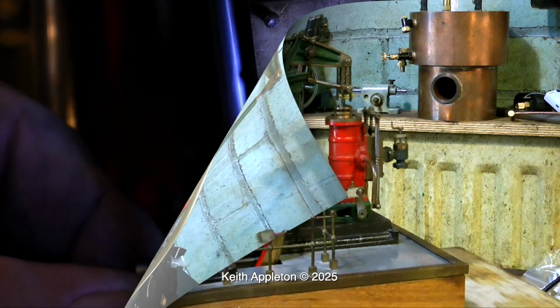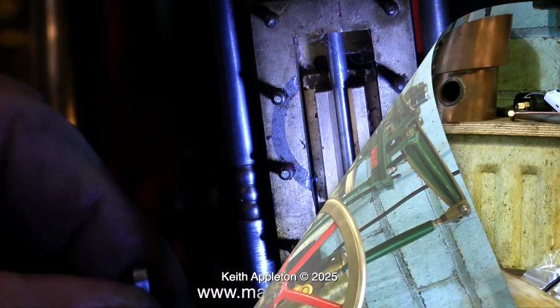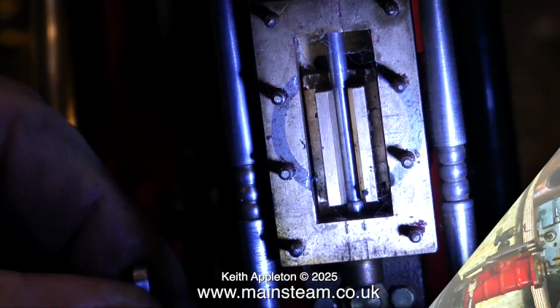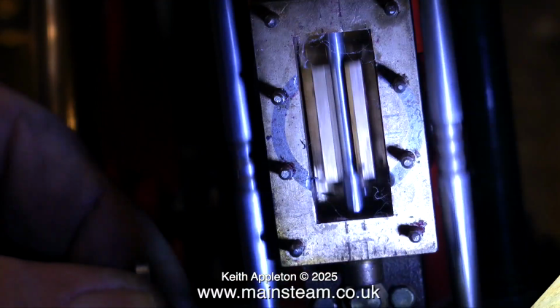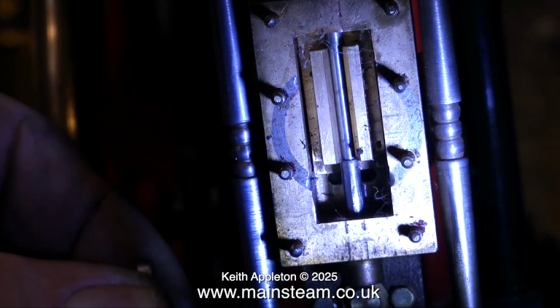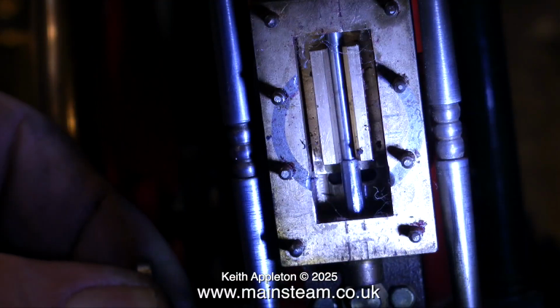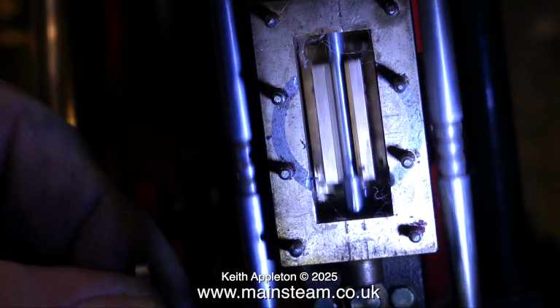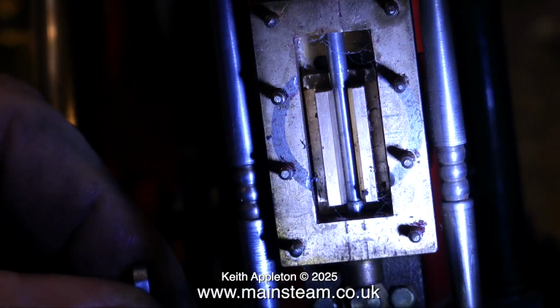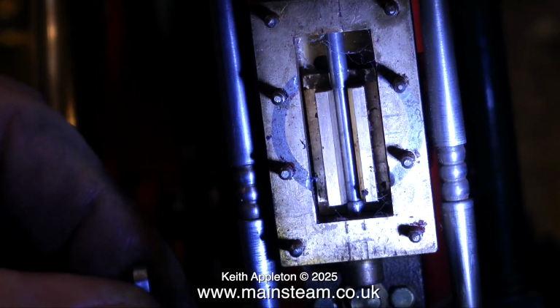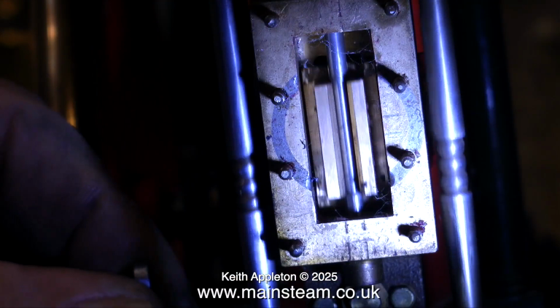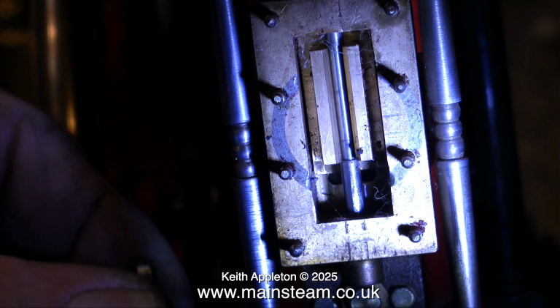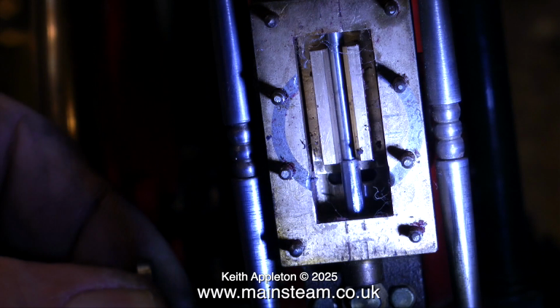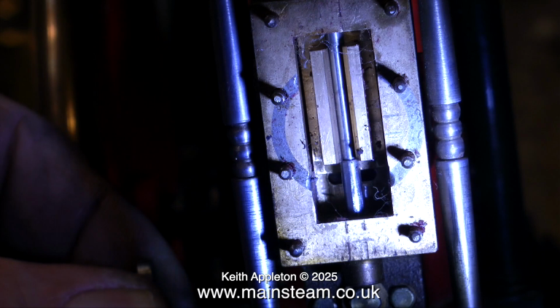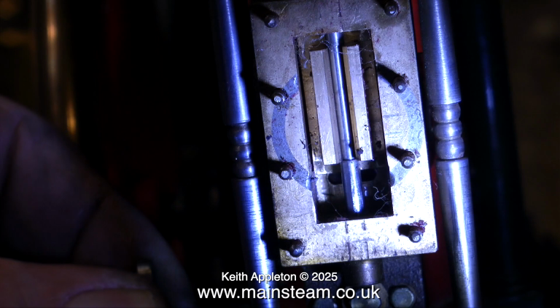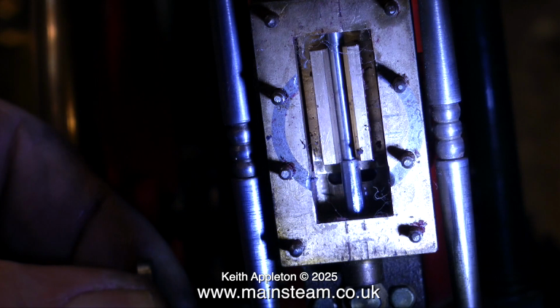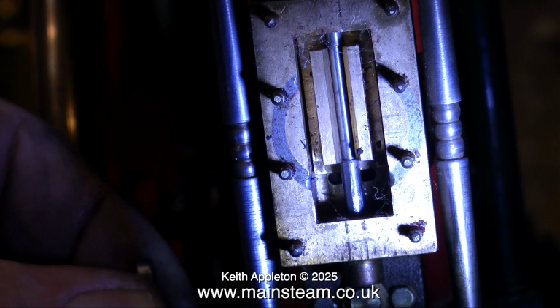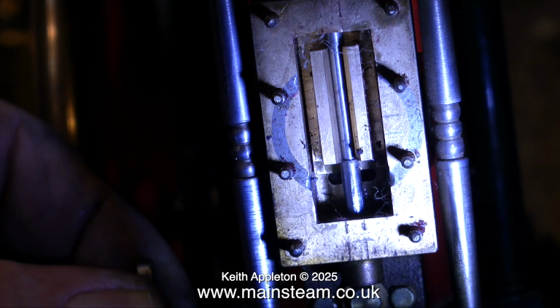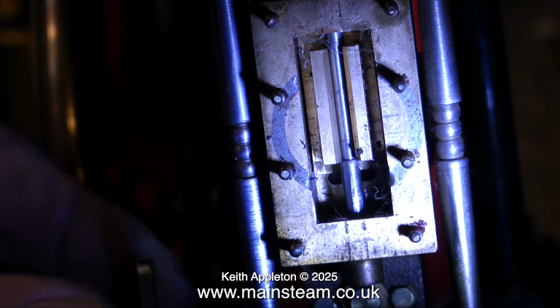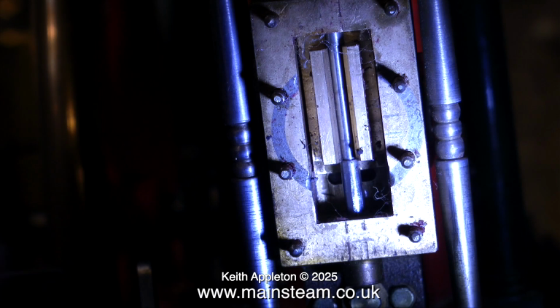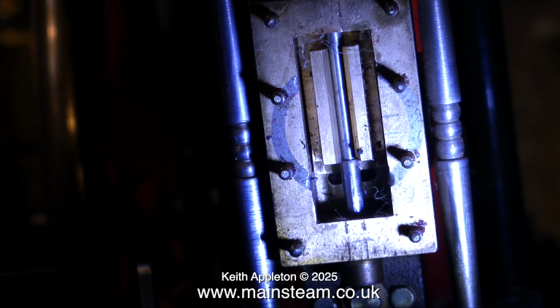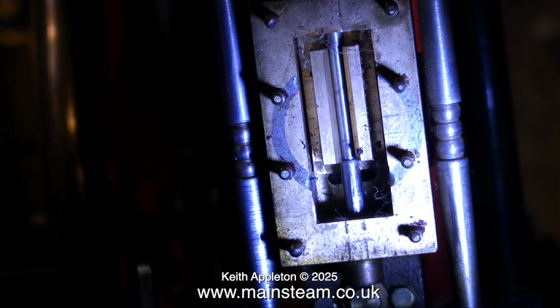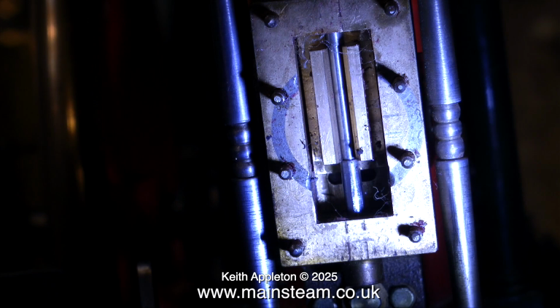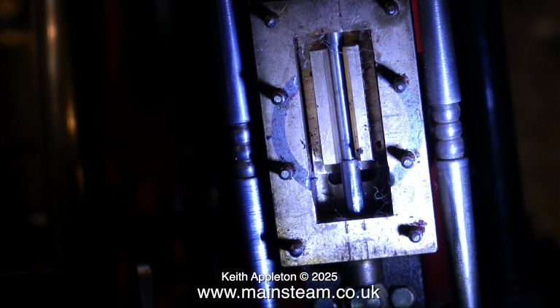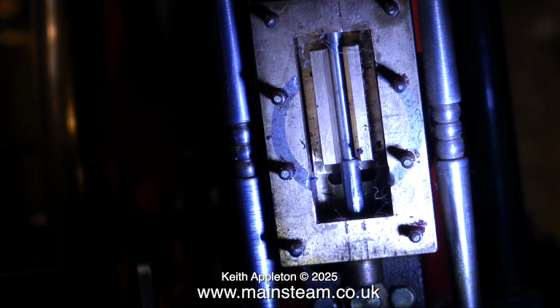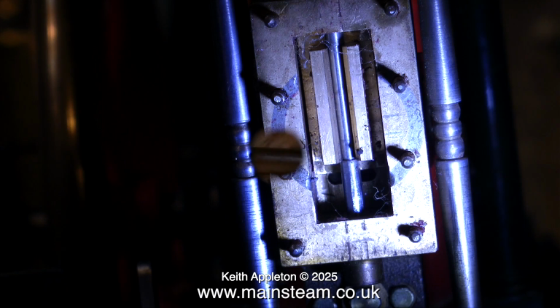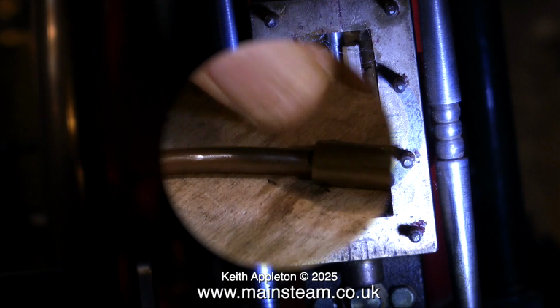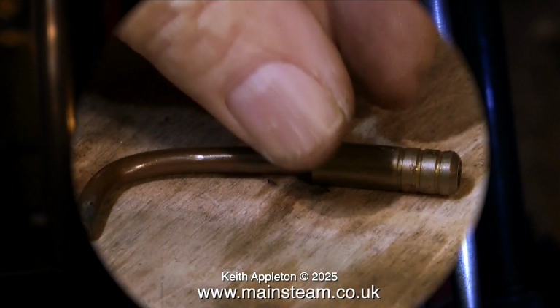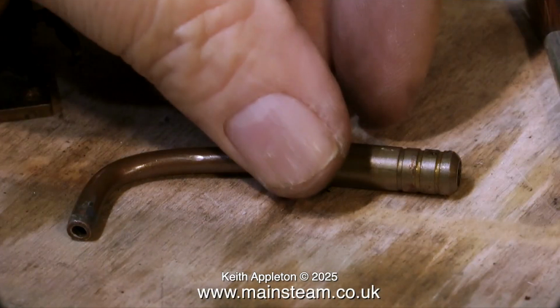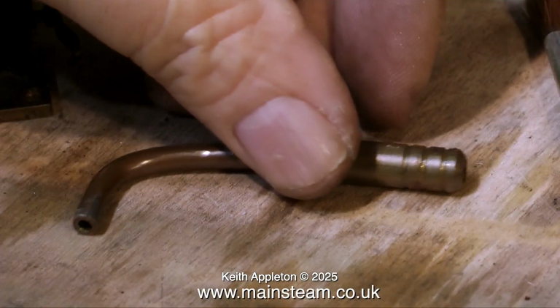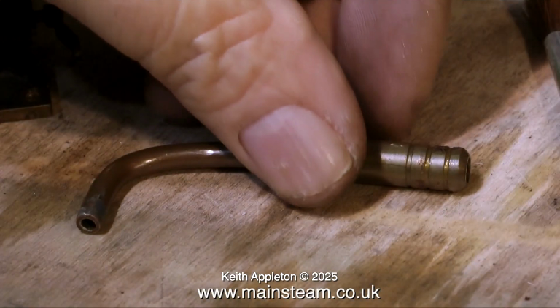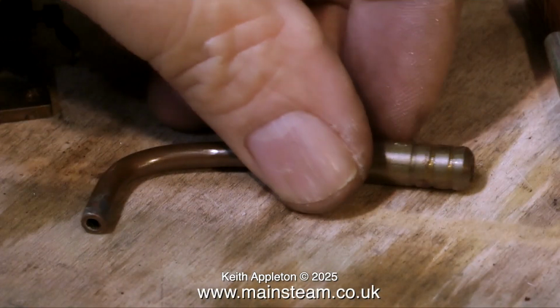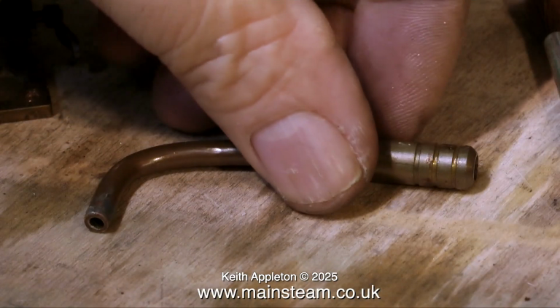Here you see the slide valve correctly set, uncovering the steam ports the same amount at each end.